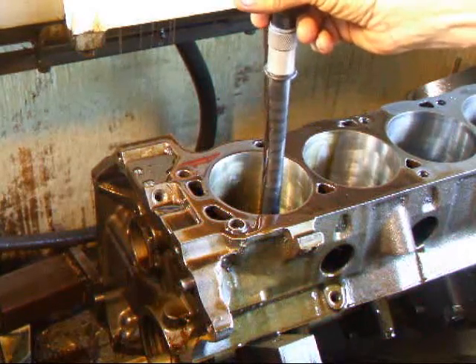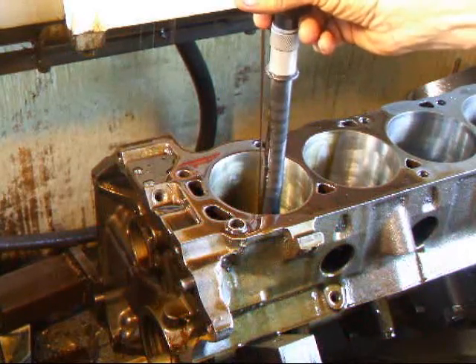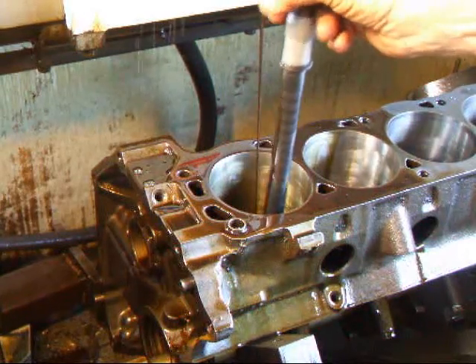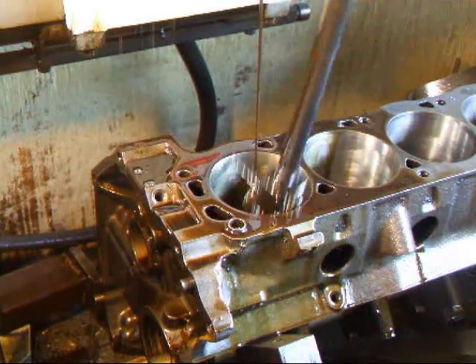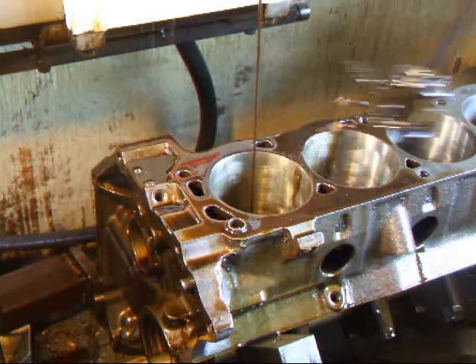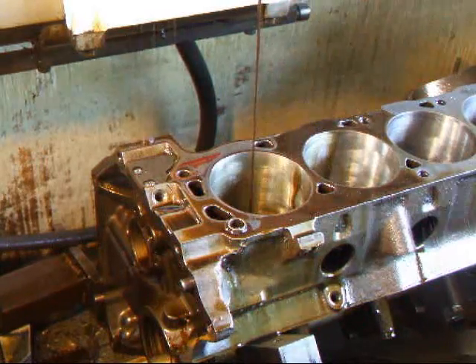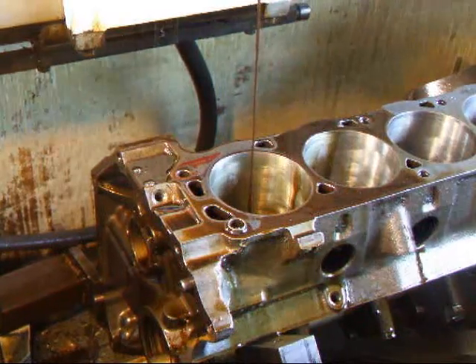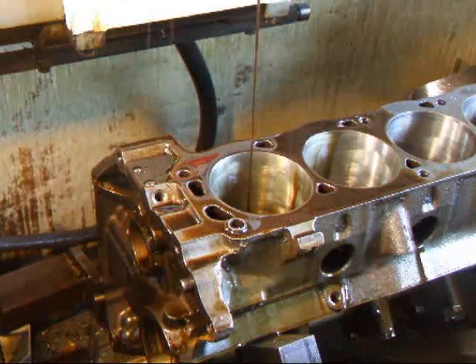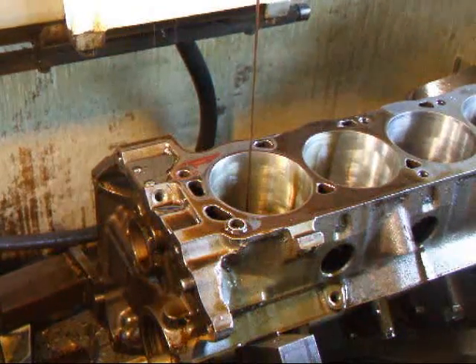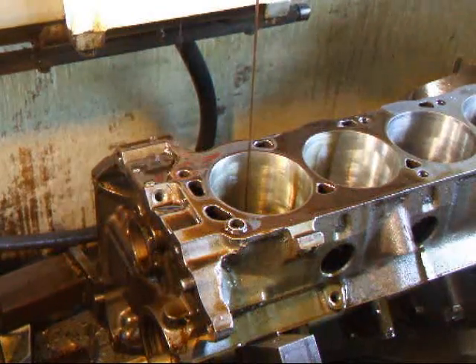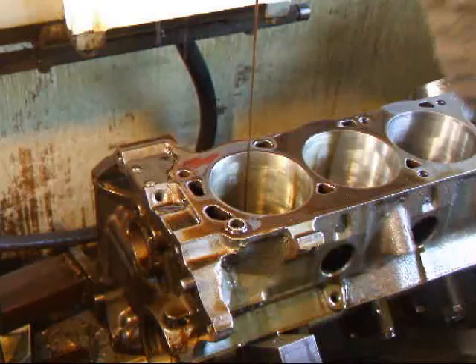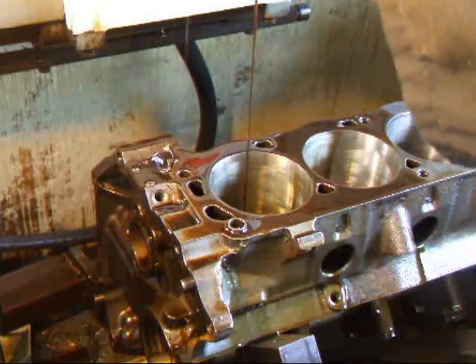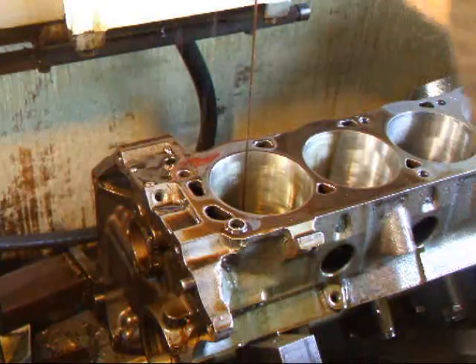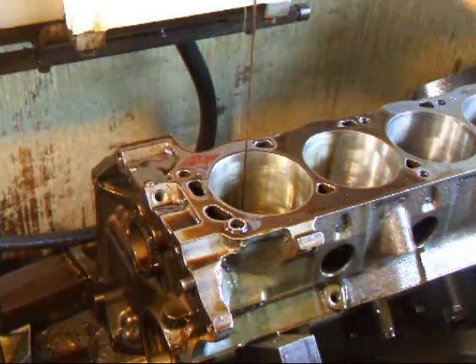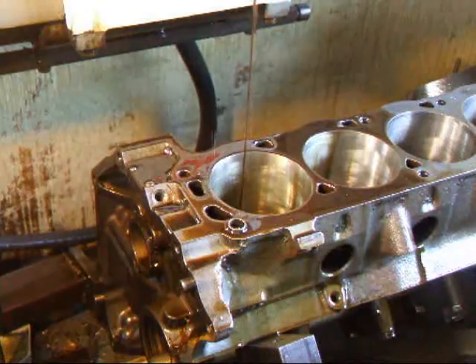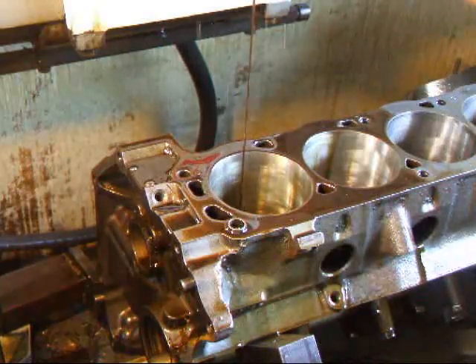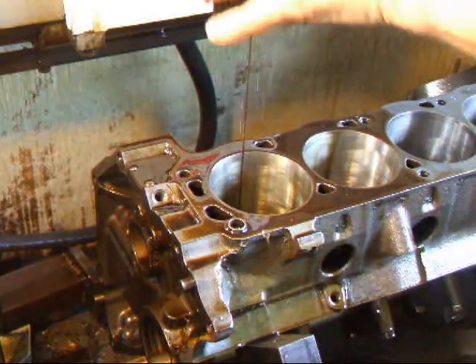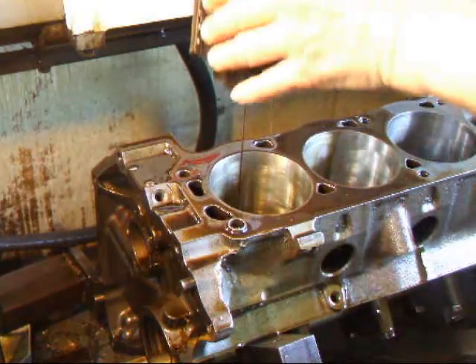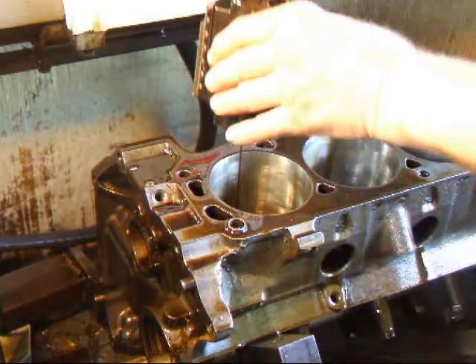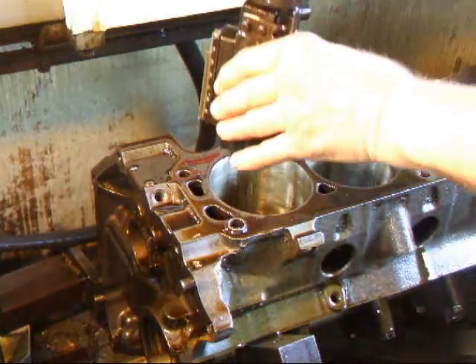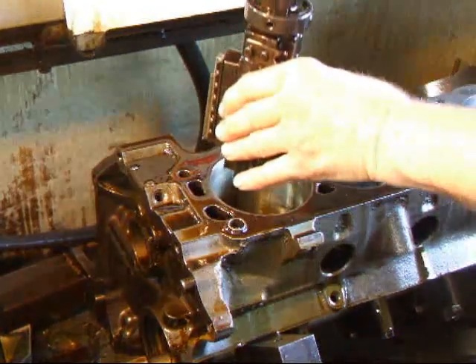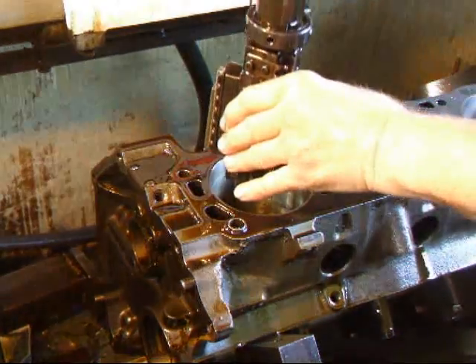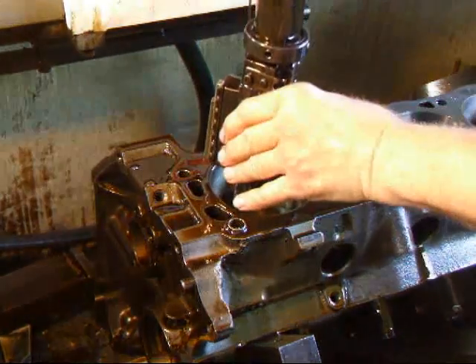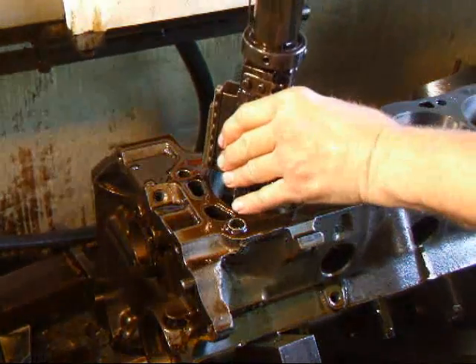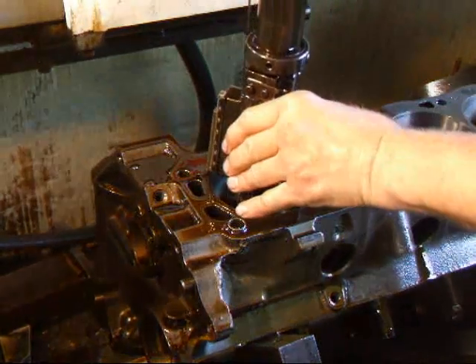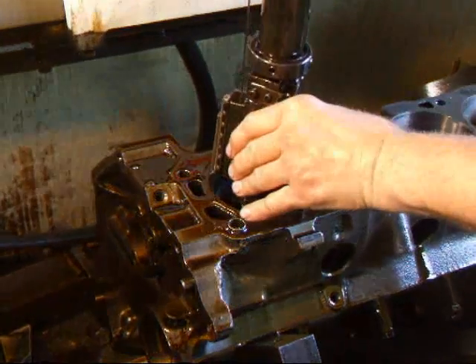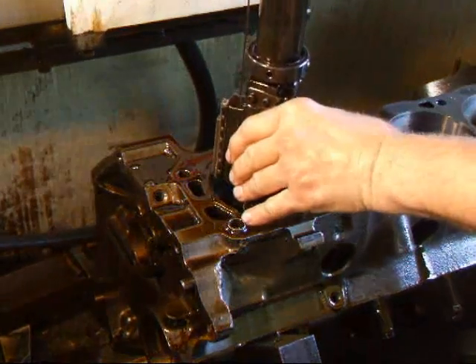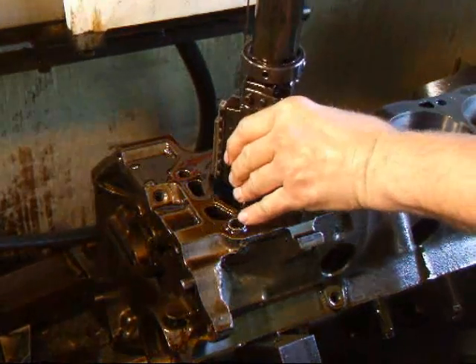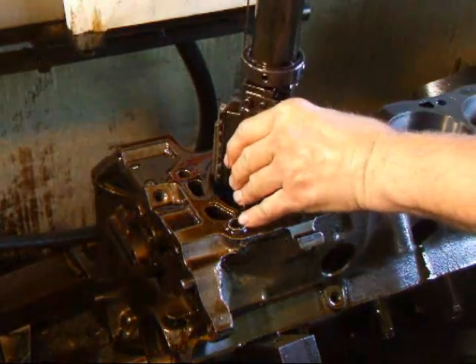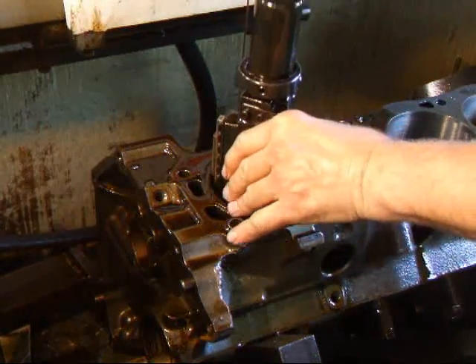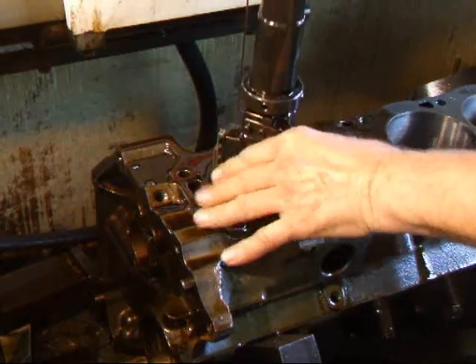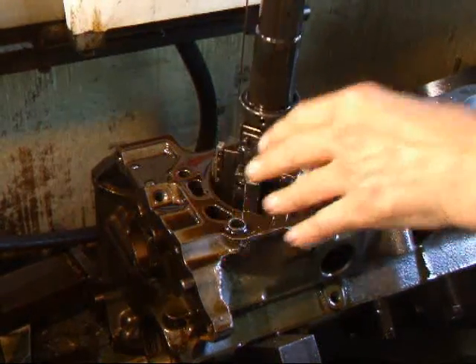We've got about 4,000 to go. We're going to take another two out and then we're going to change over to a finer grit stone.